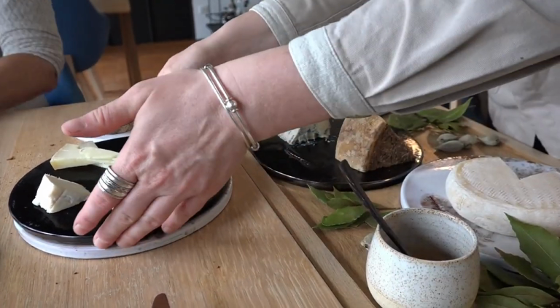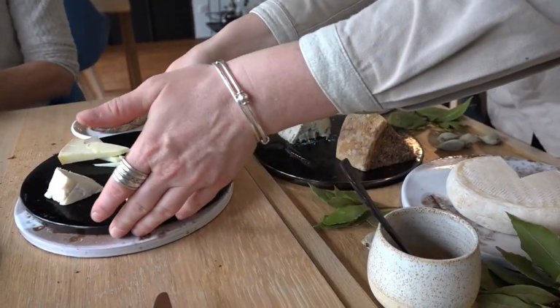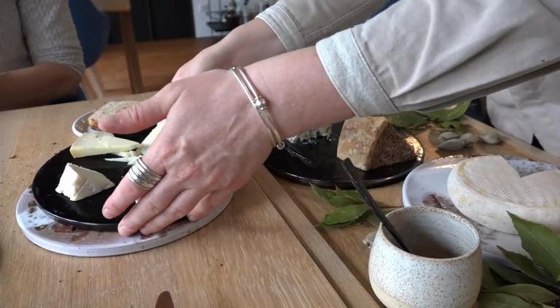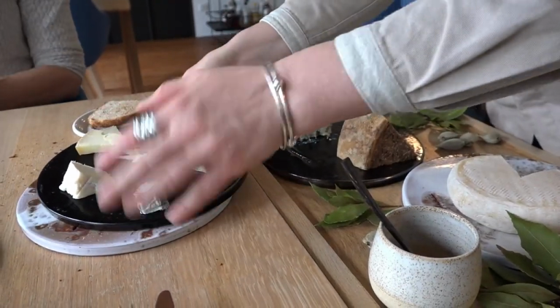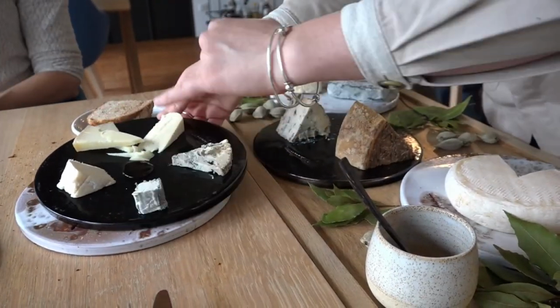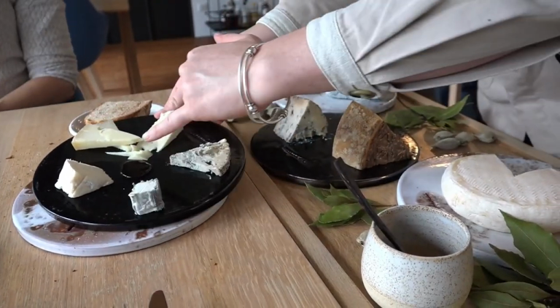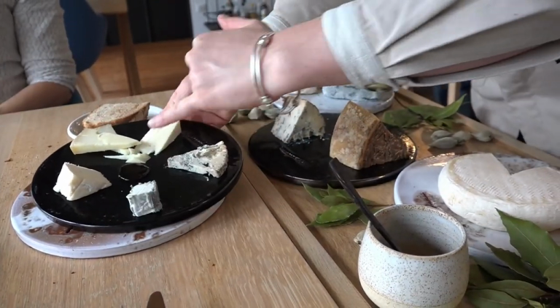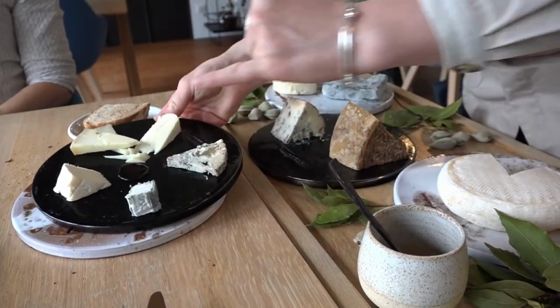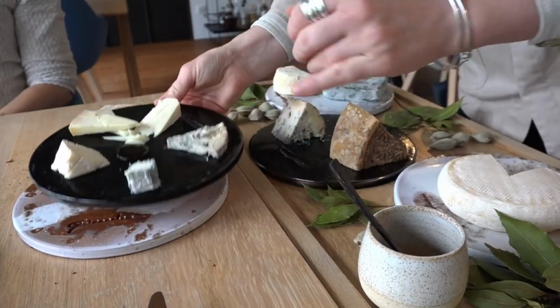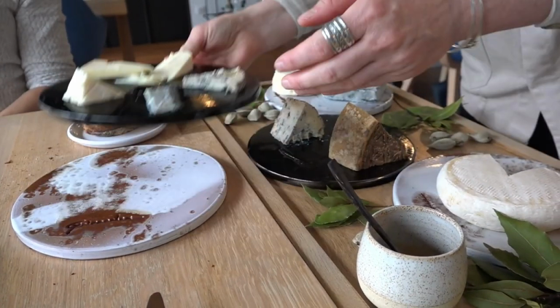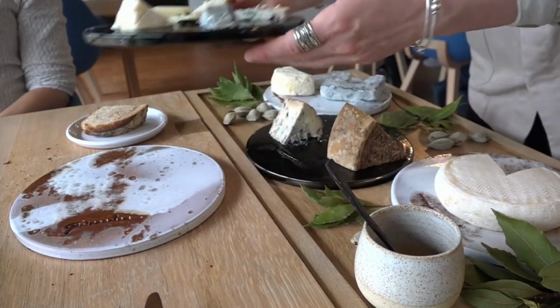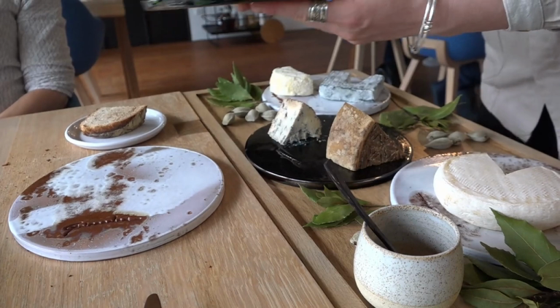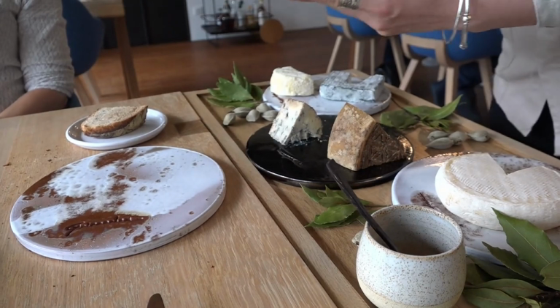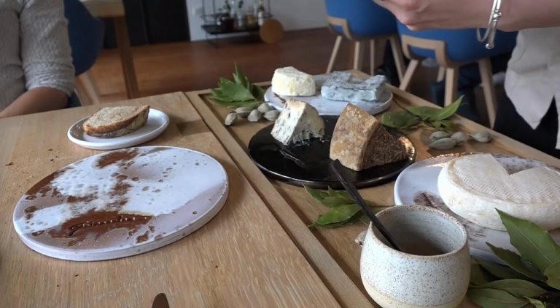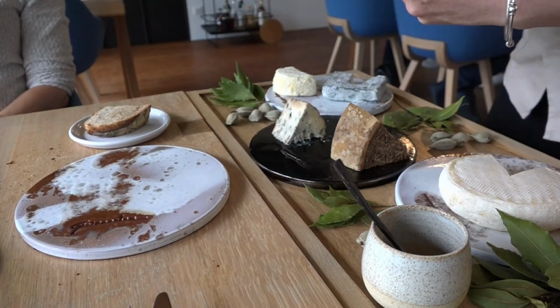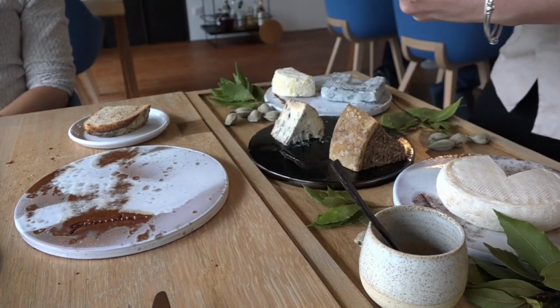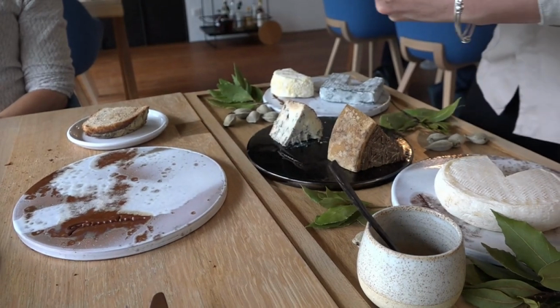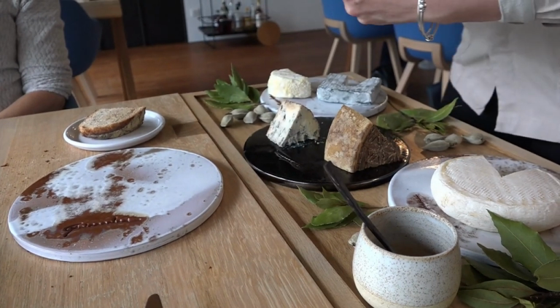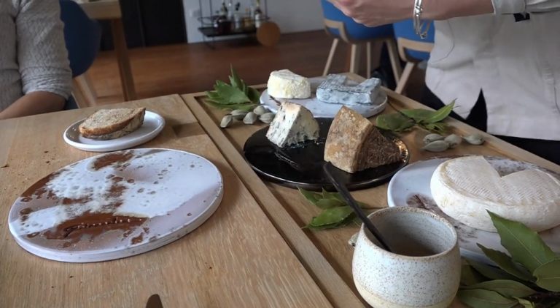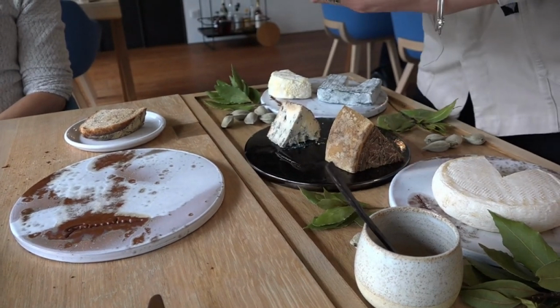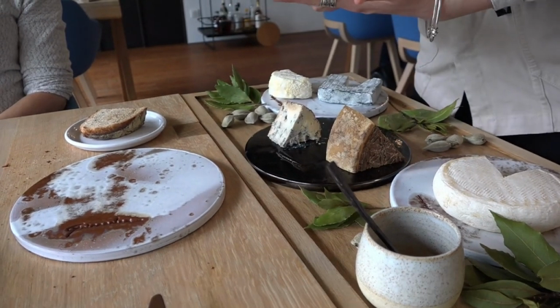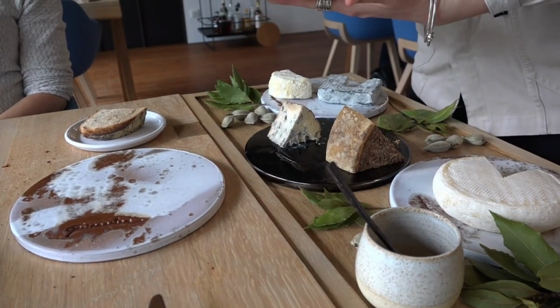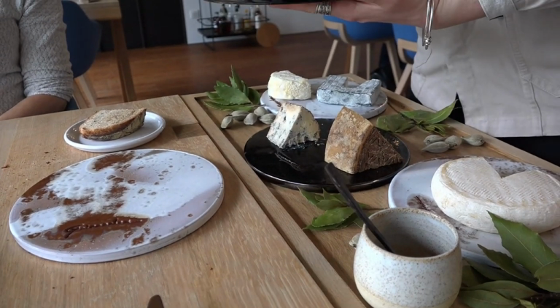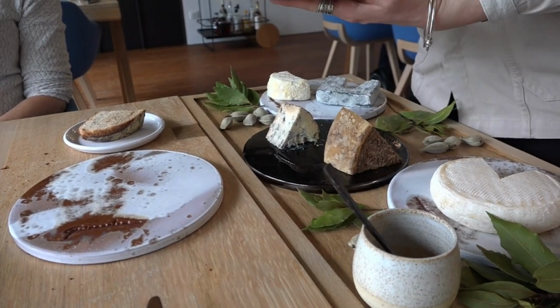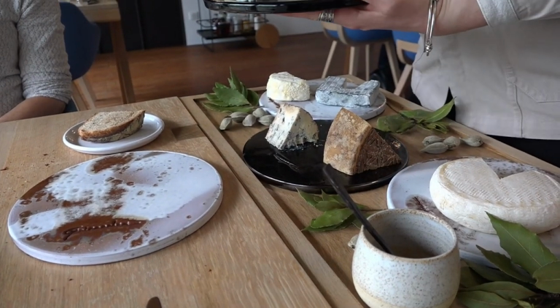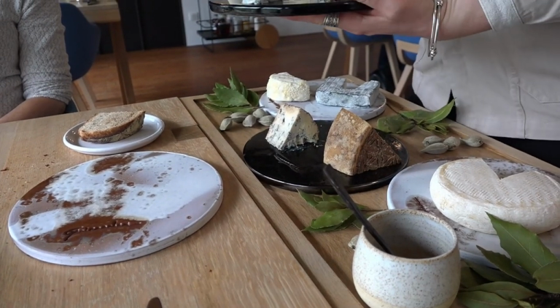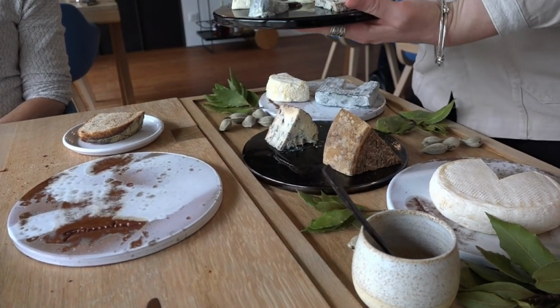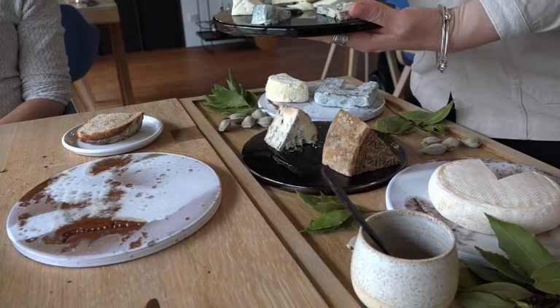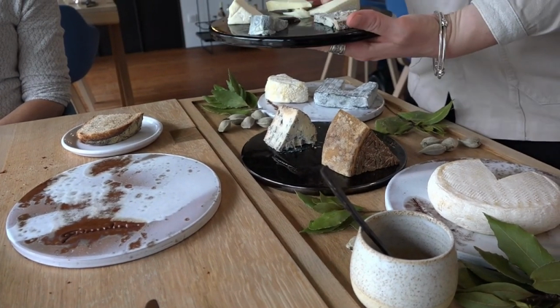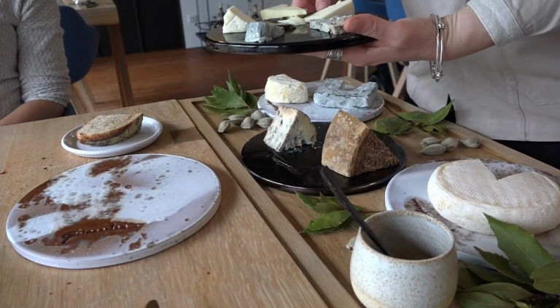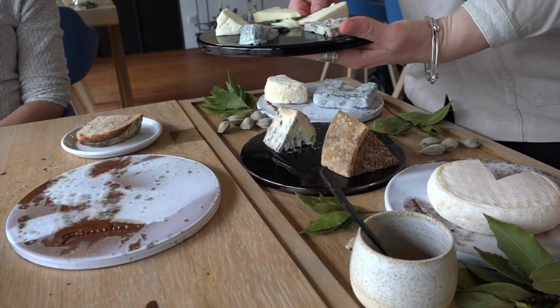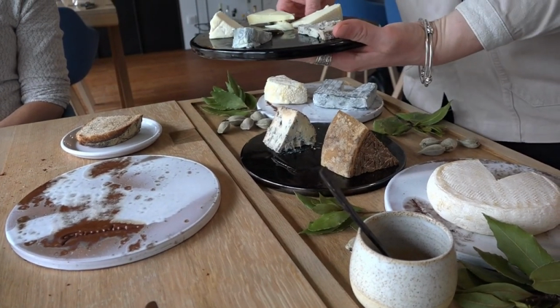Ici vous avez une petite confiture pommes et piments d'Espelette.